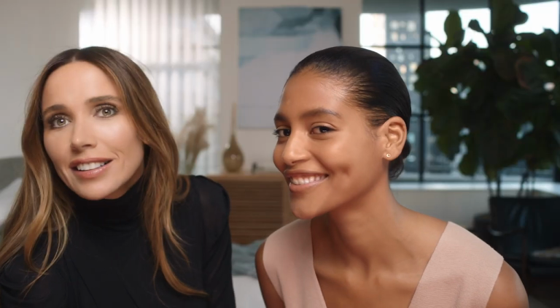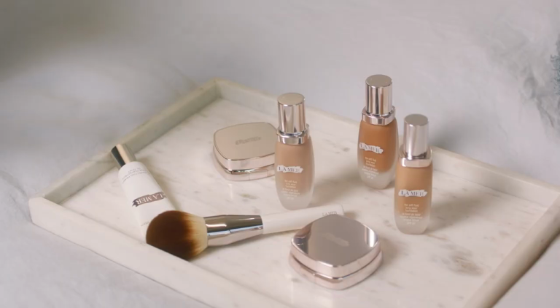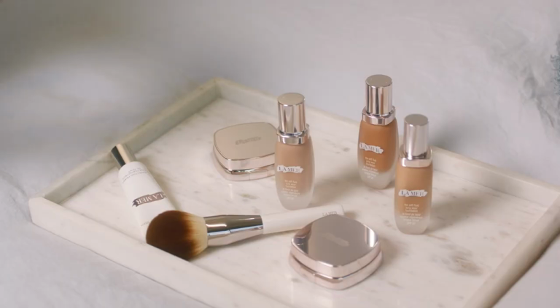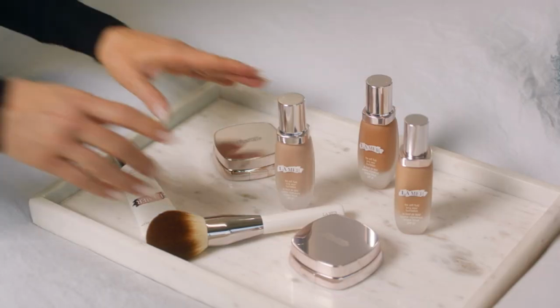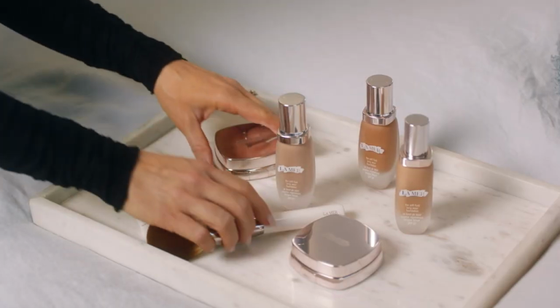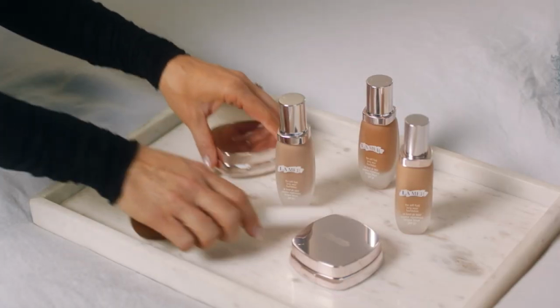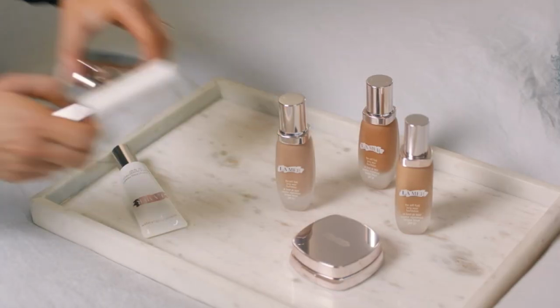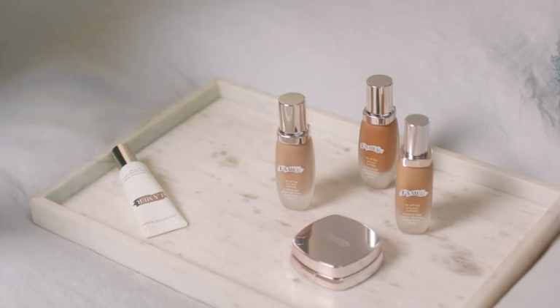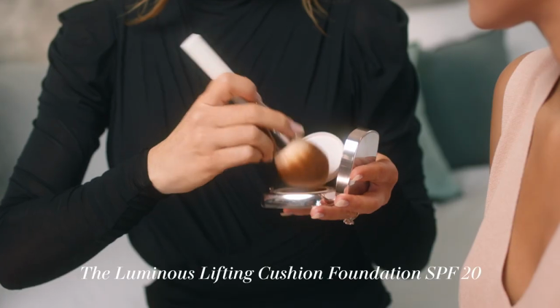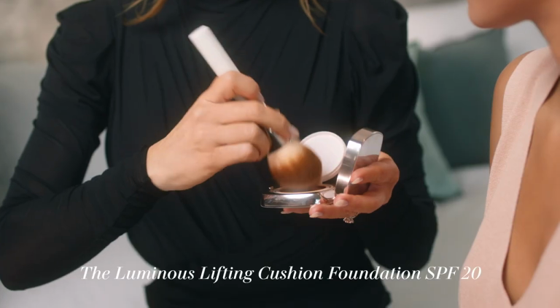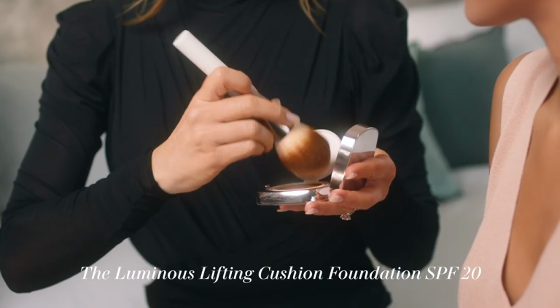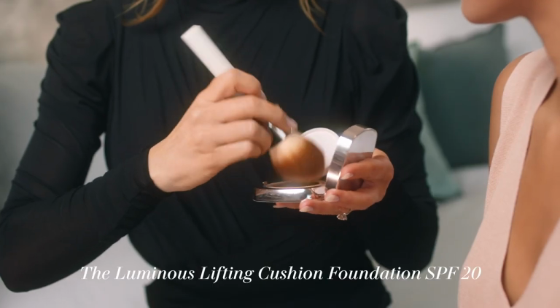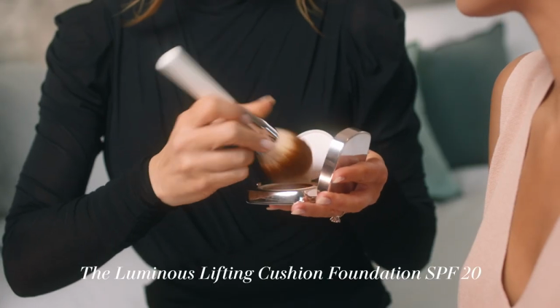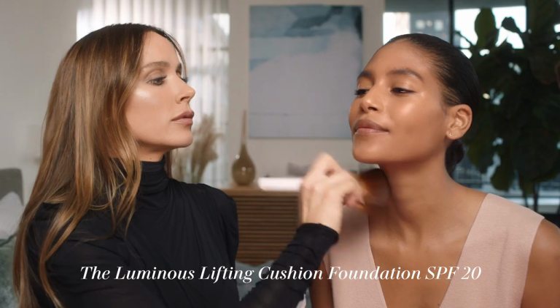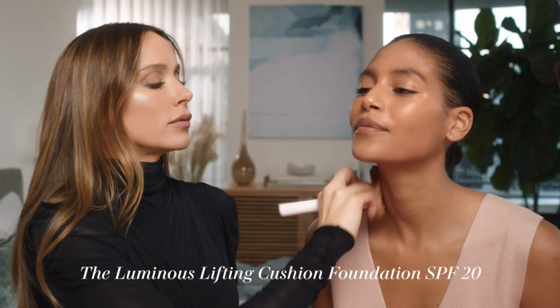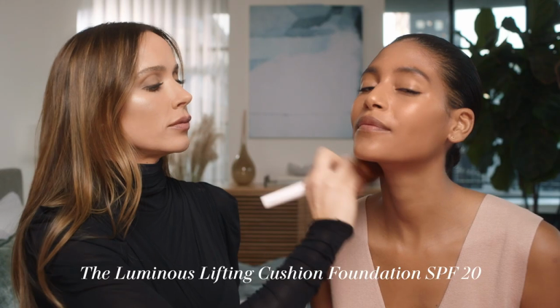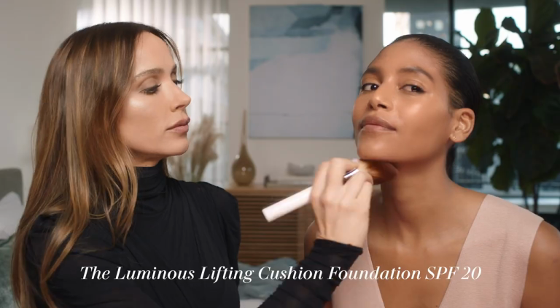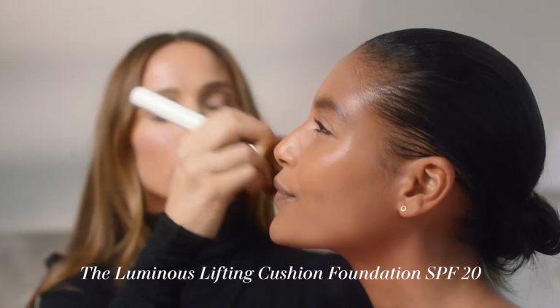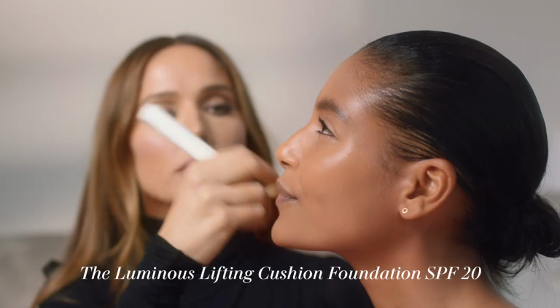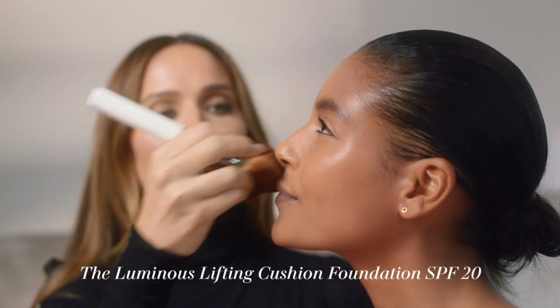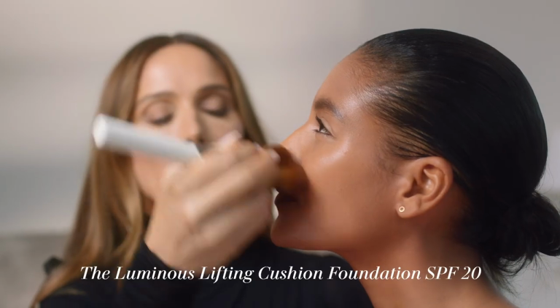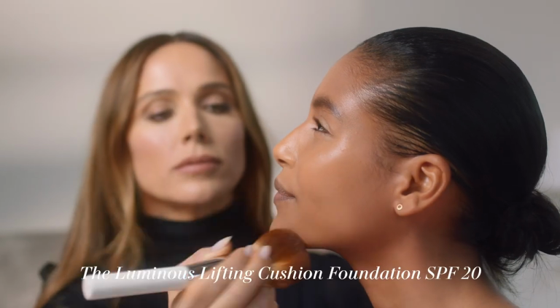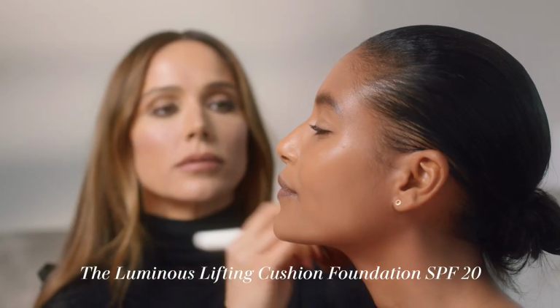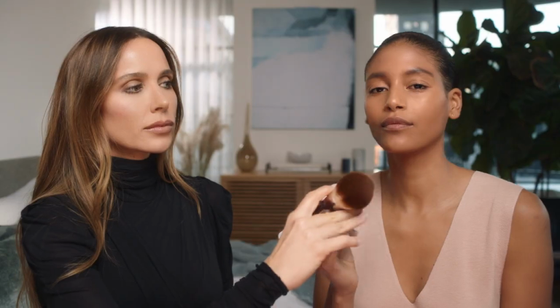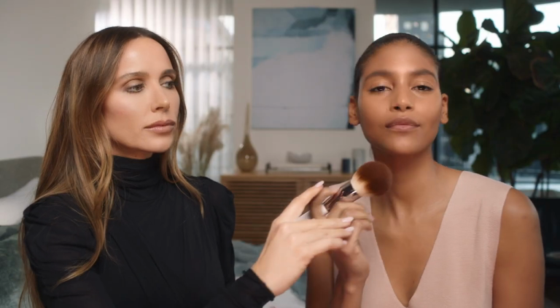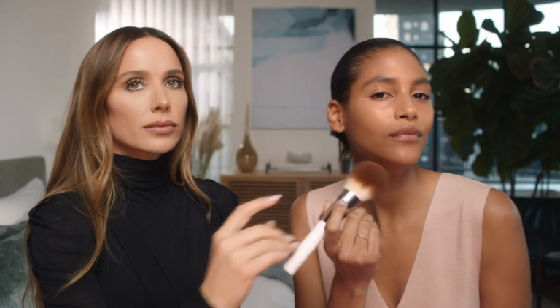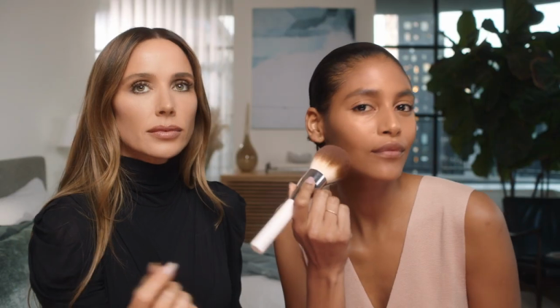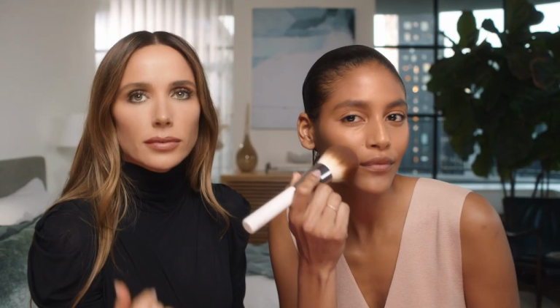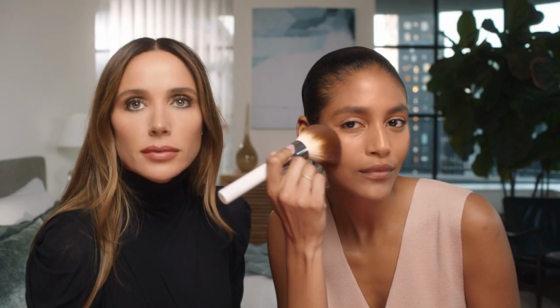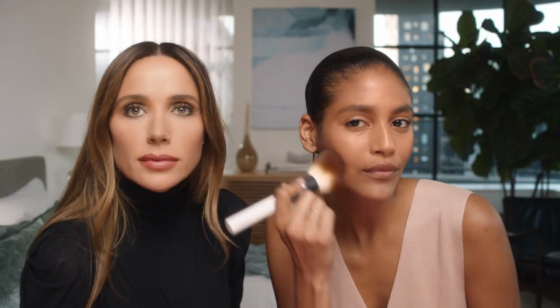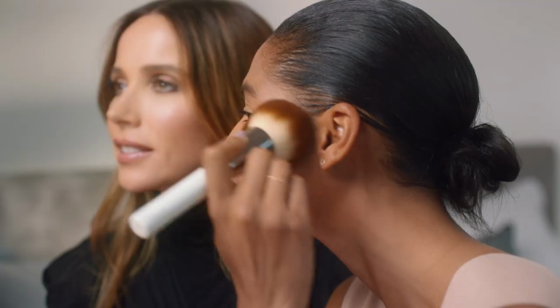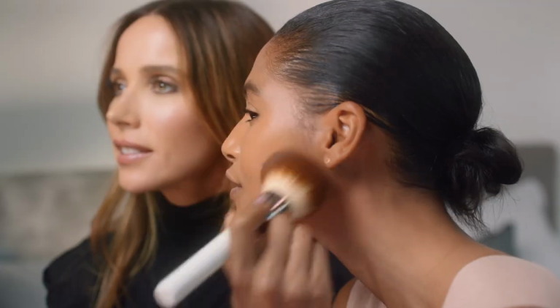So this is La Mer's Luminous Lifting Cushion Foundation. I love this foundation. It's perfect for after you apply the primer. It's nice and light and glowy.